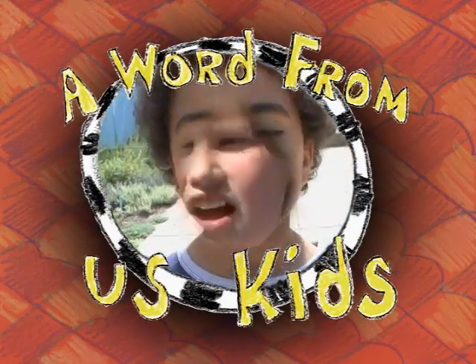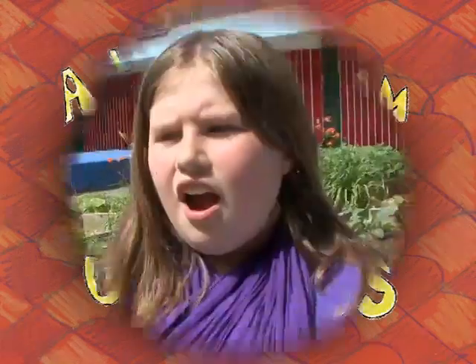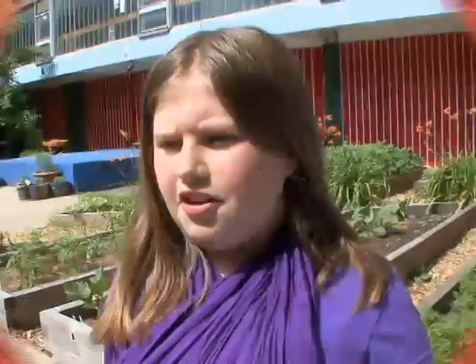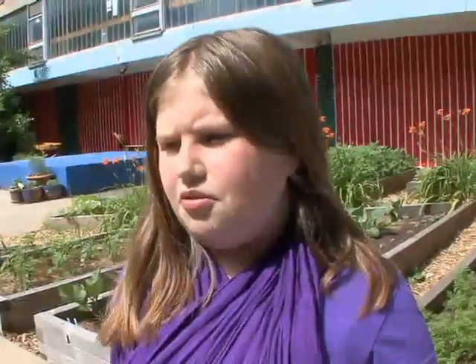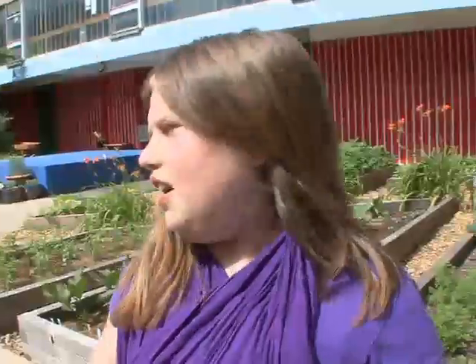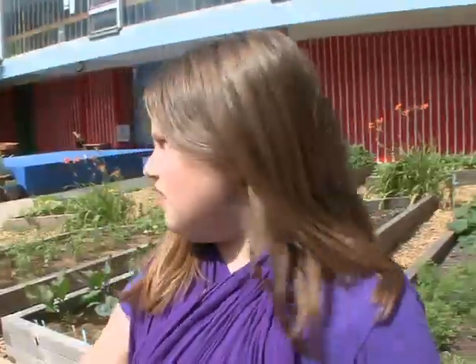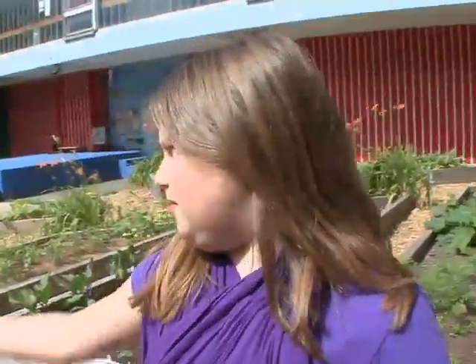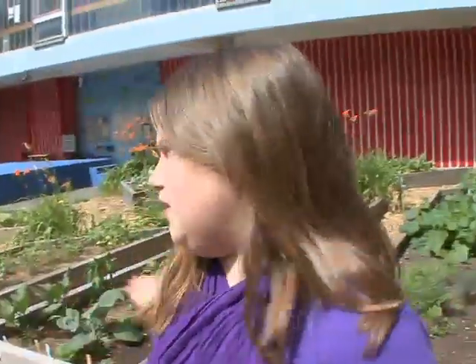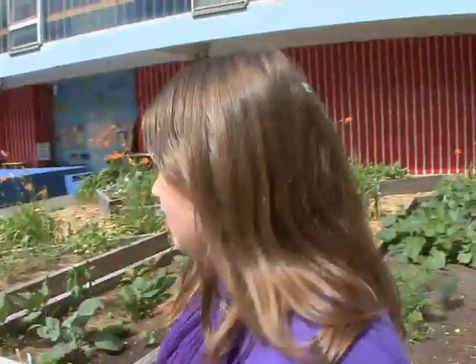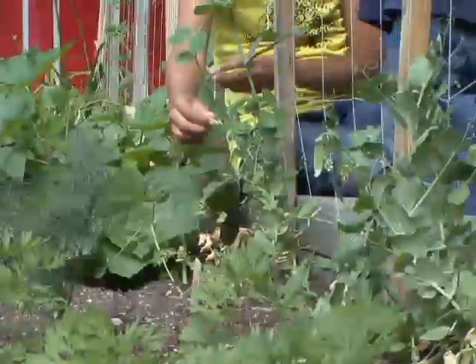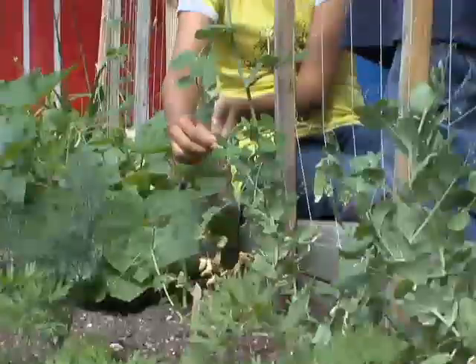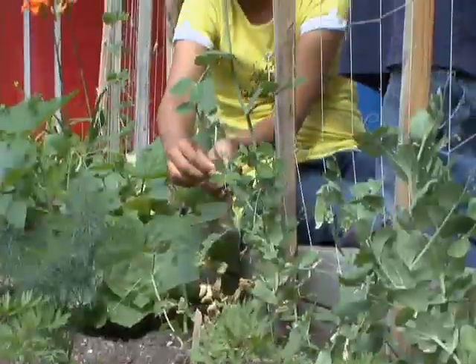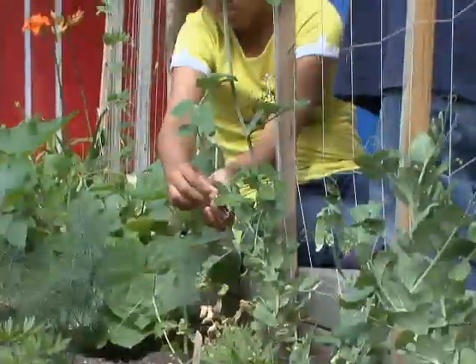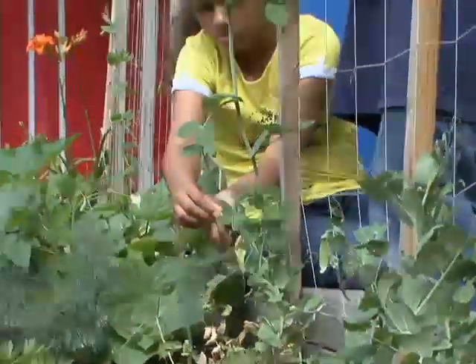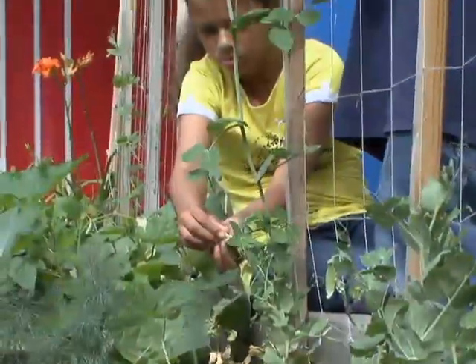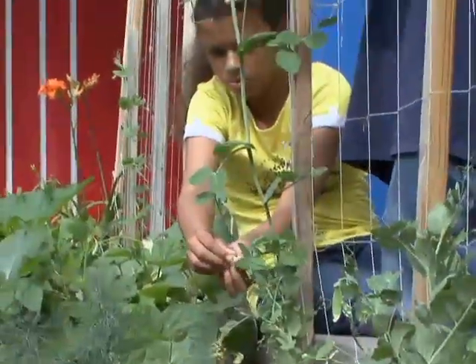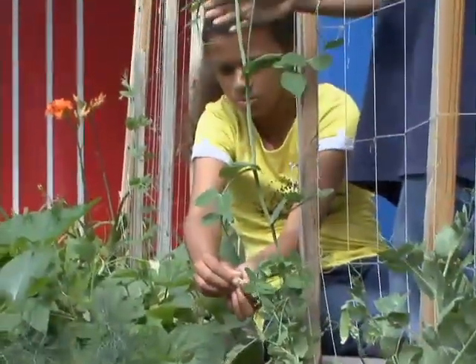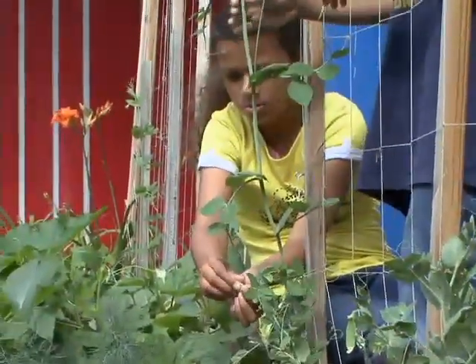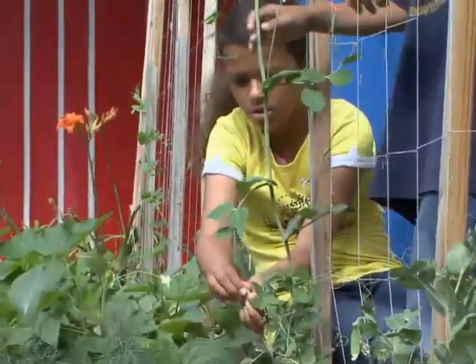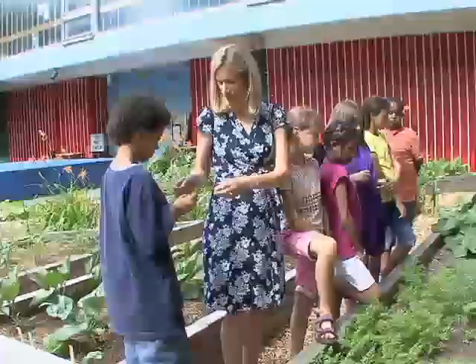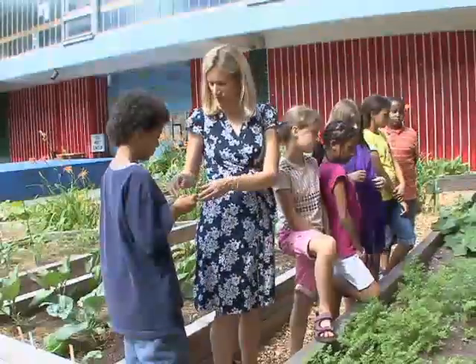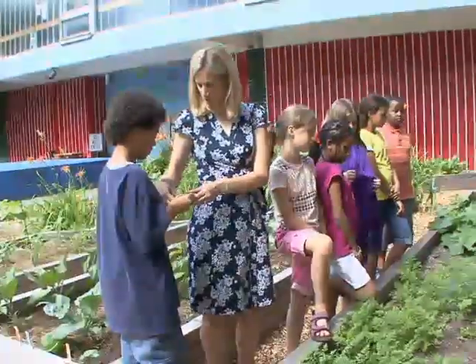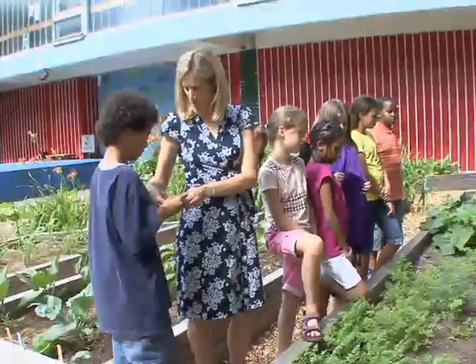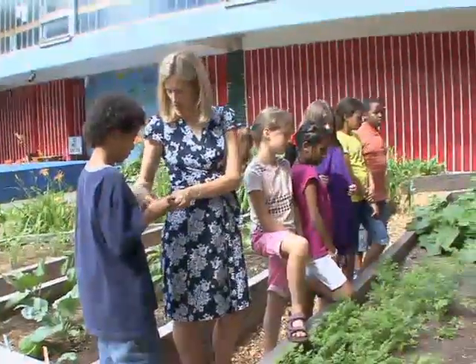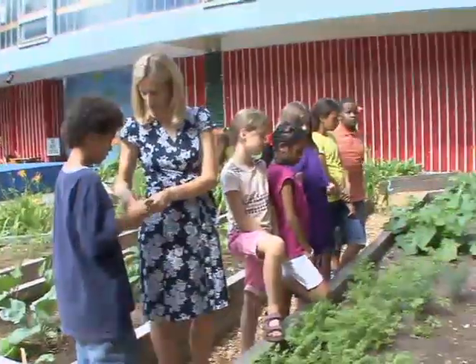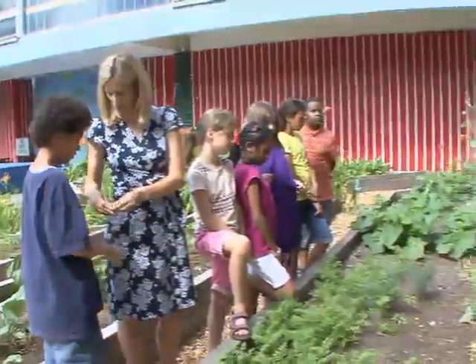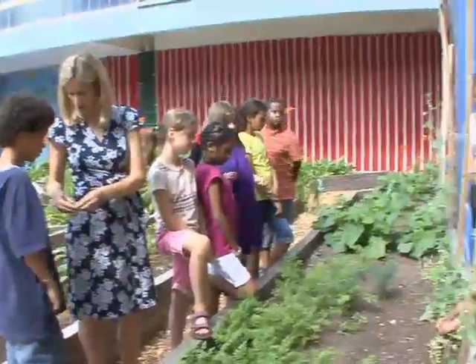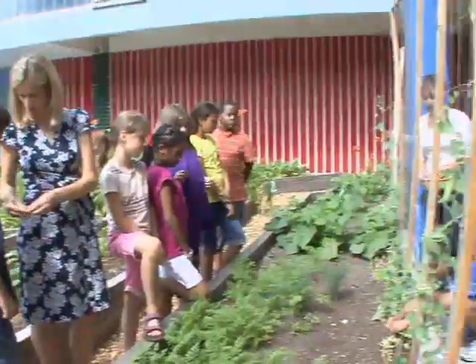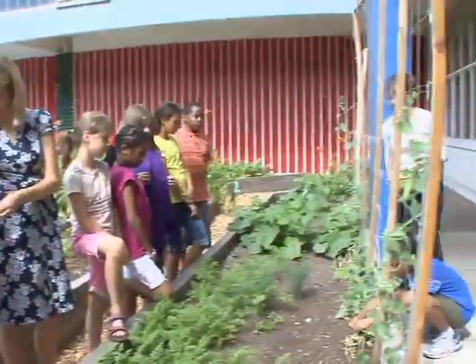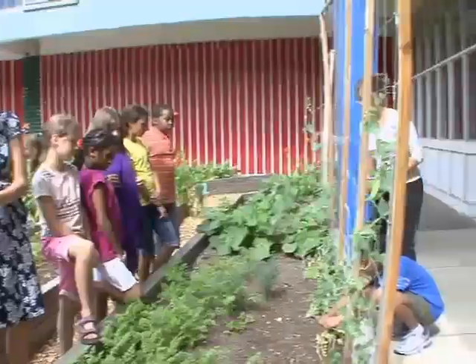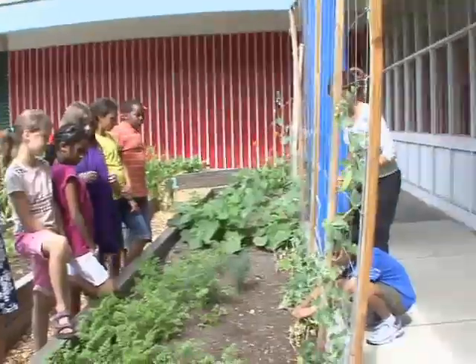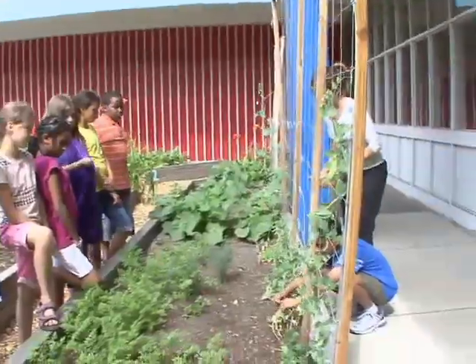Our school has a community garden where we grow herbs, fruits, vegetables, and flowers.